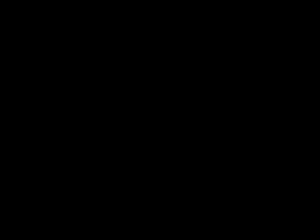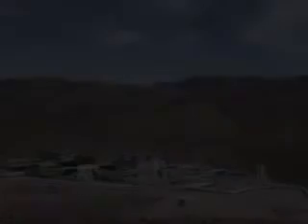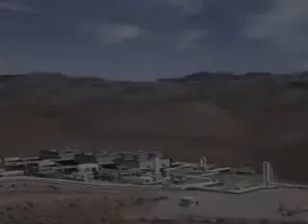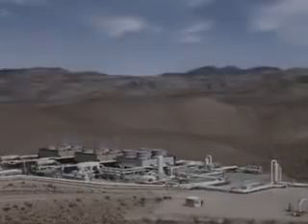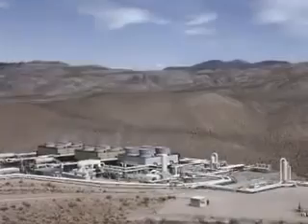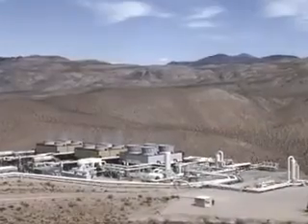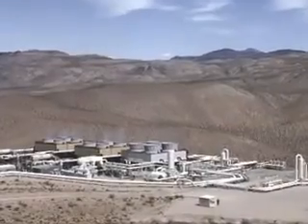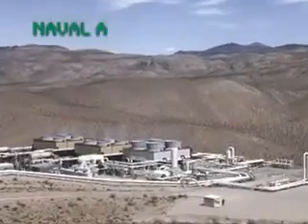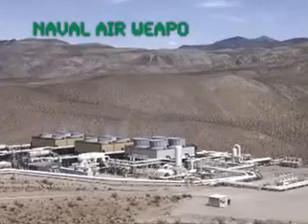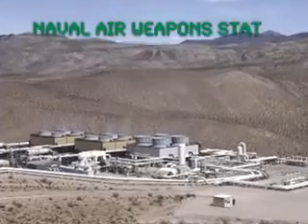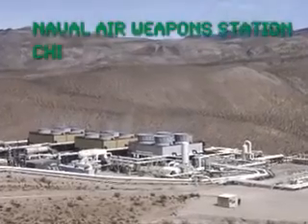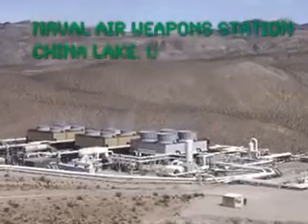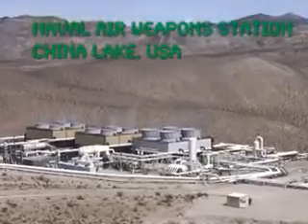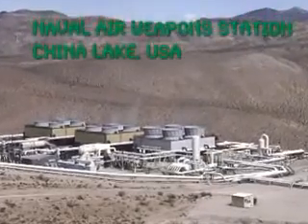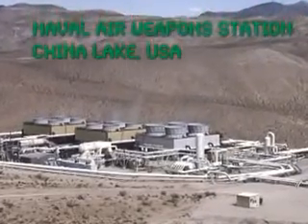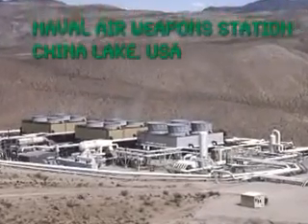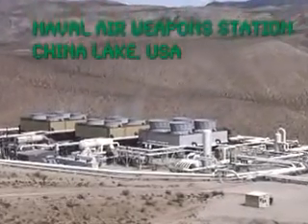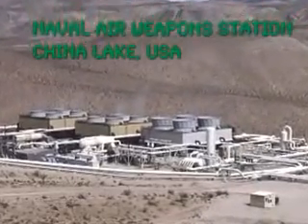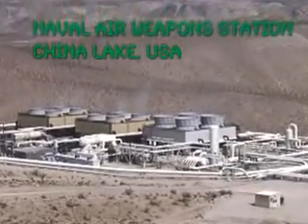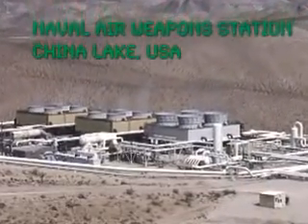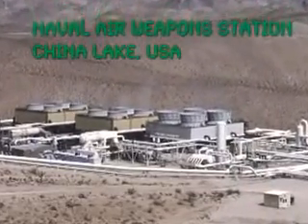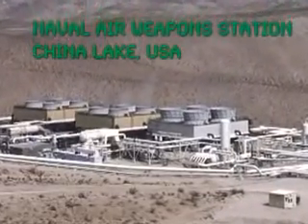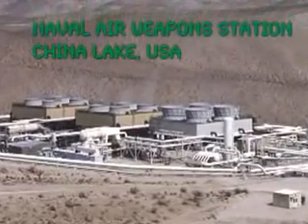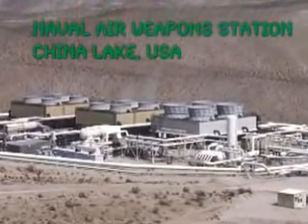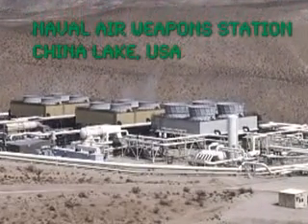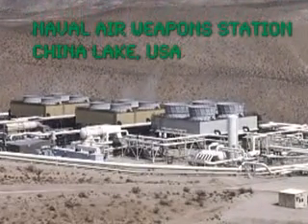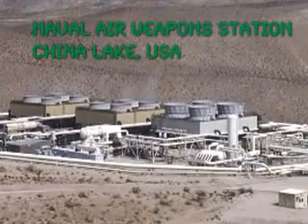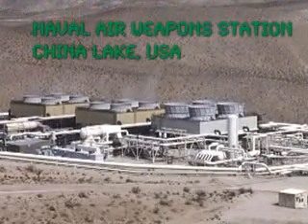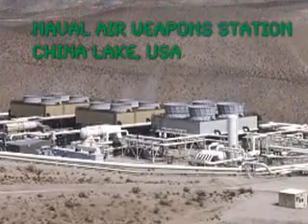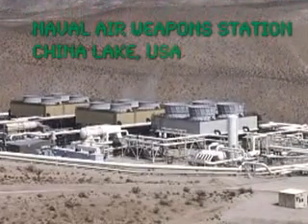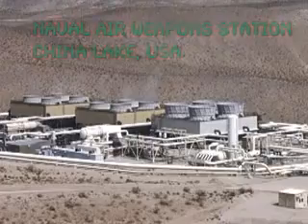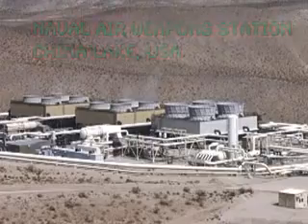As the largest energy consumer in the country, the U.S. military has a unique opportunity and incentive to prepare for a sustainable future.